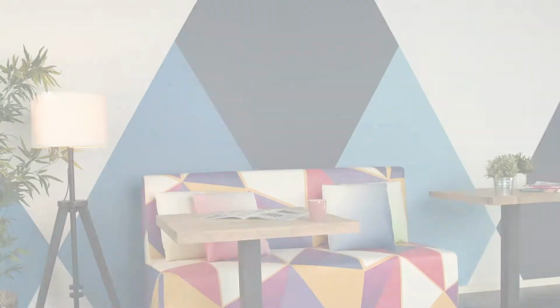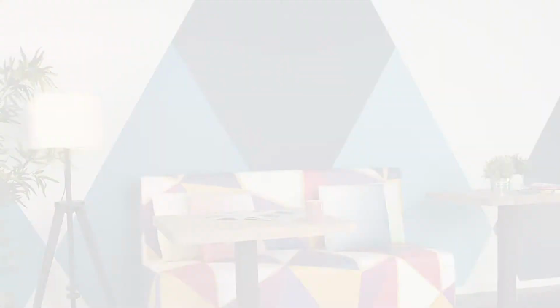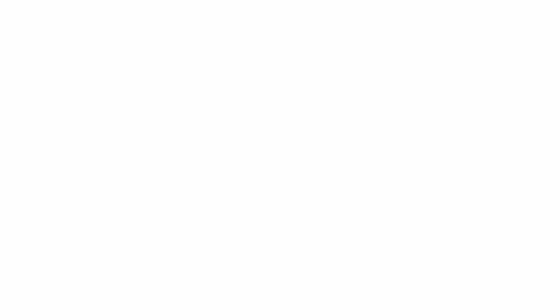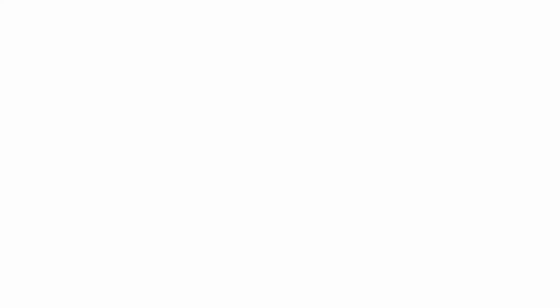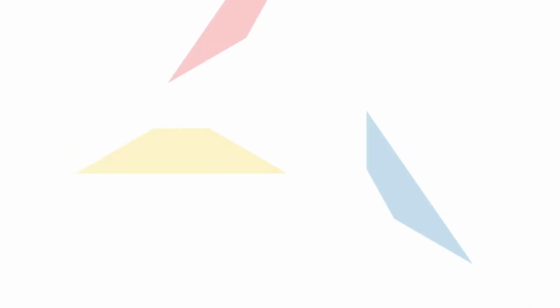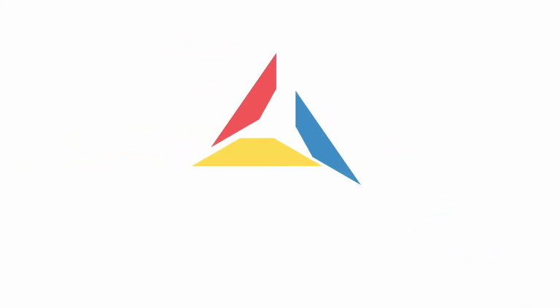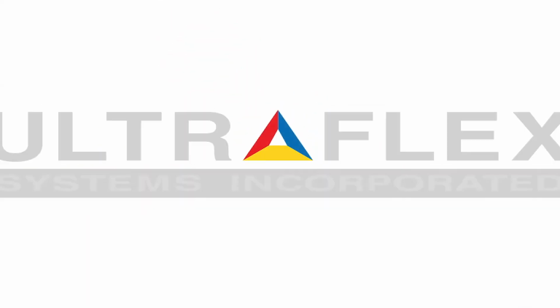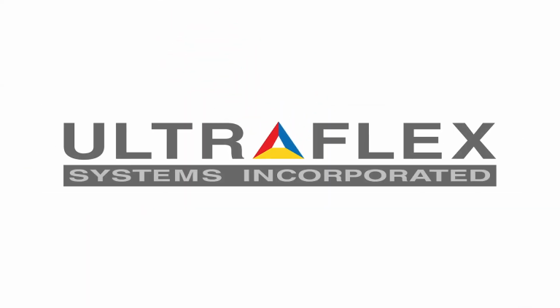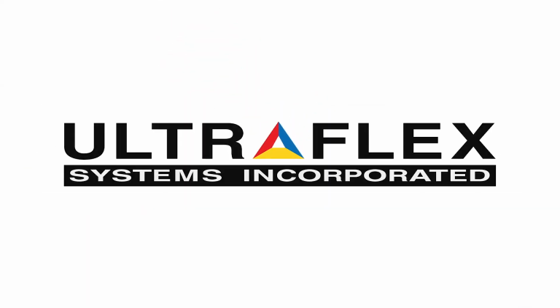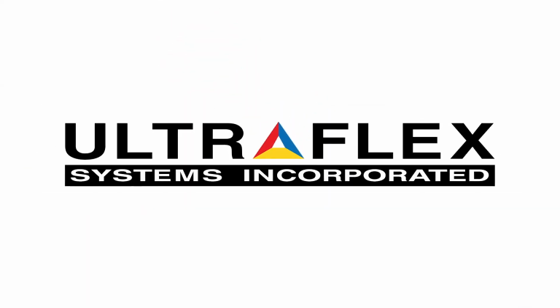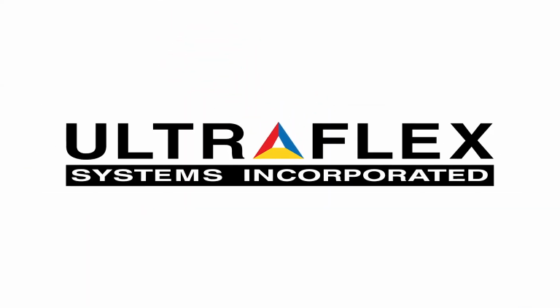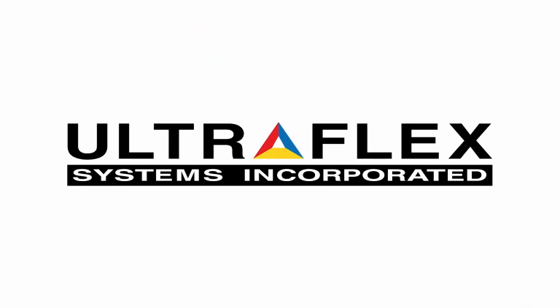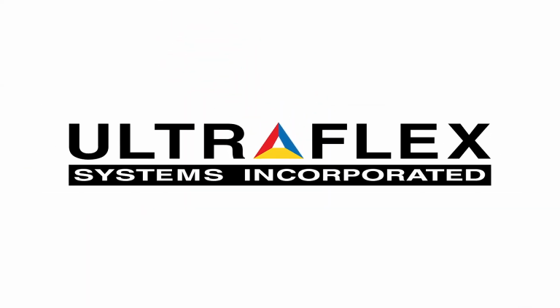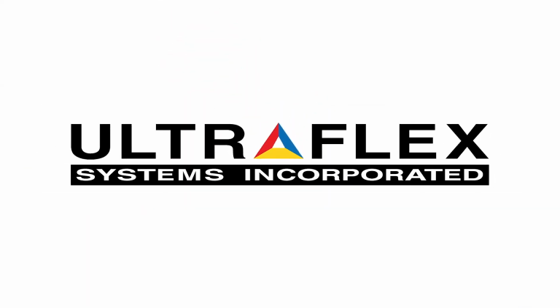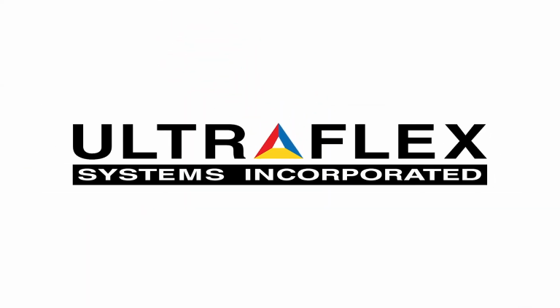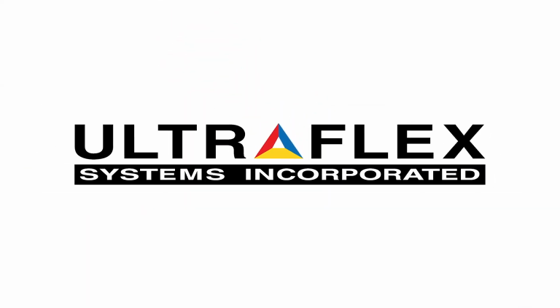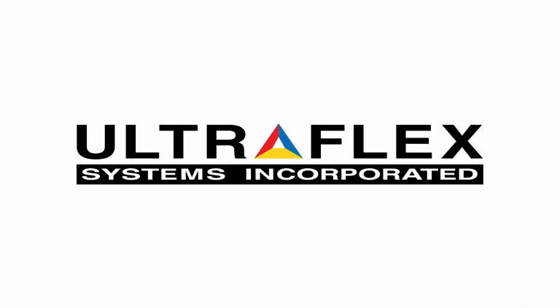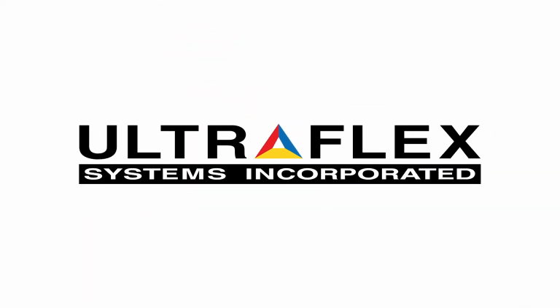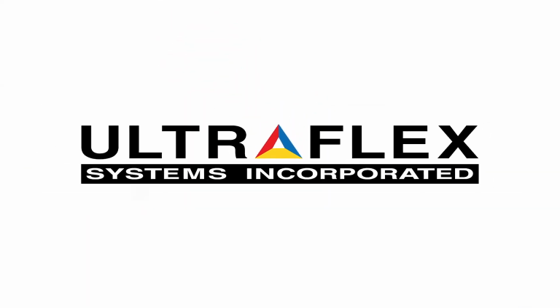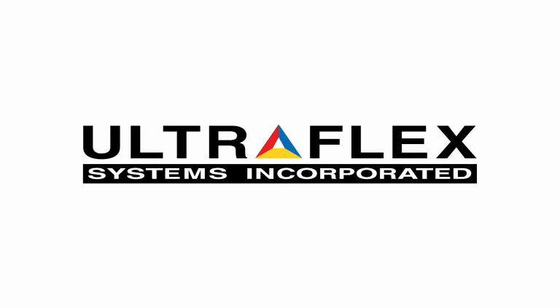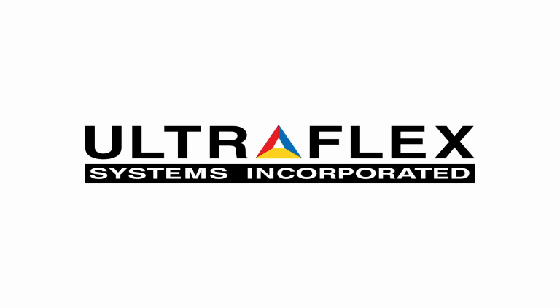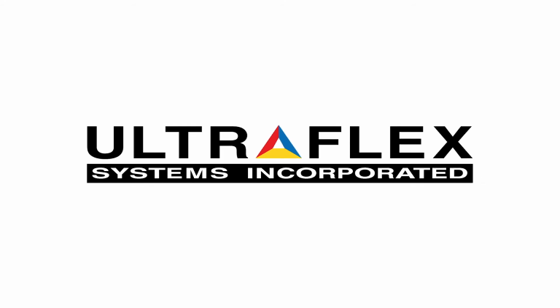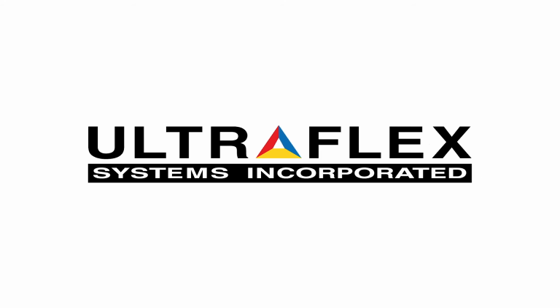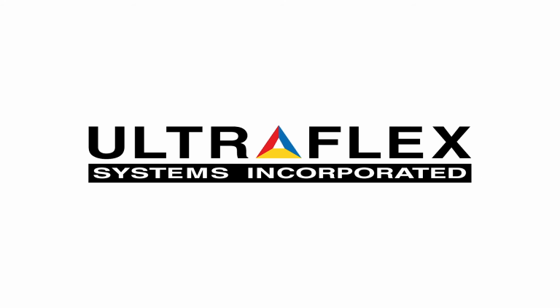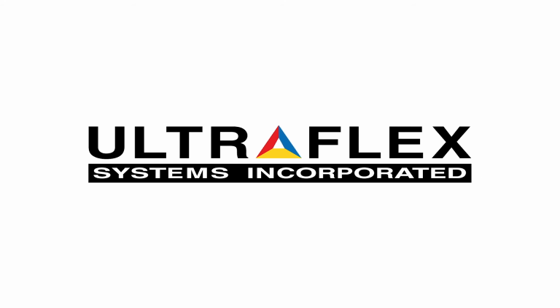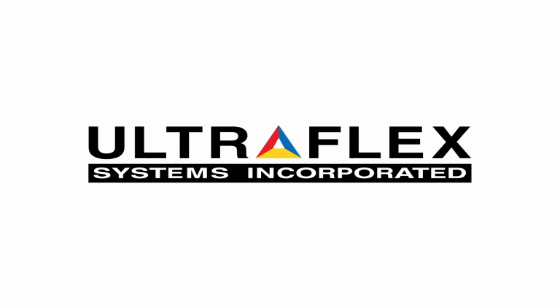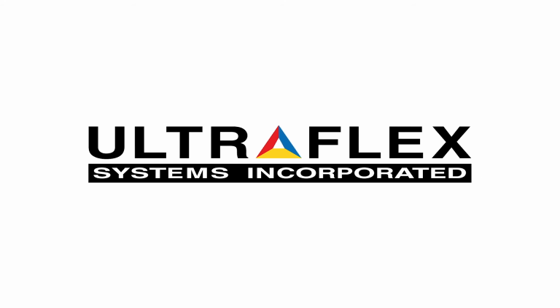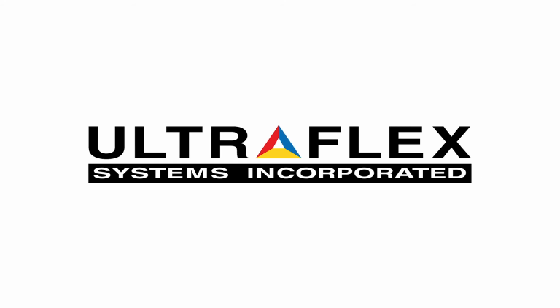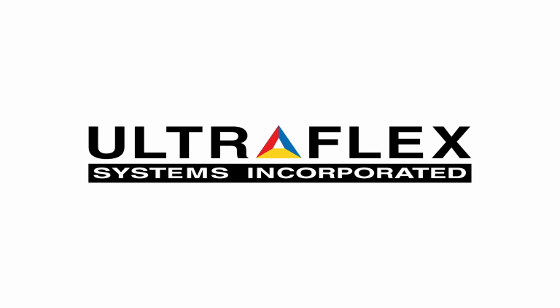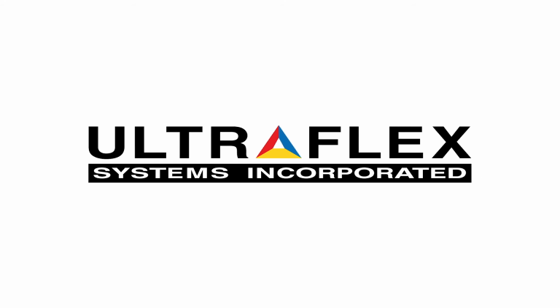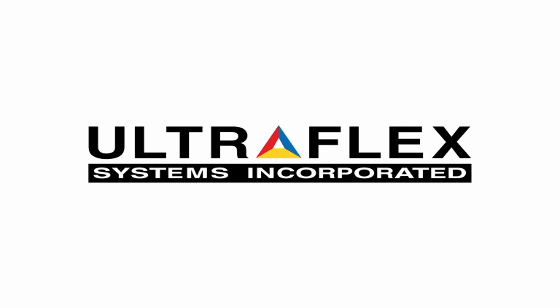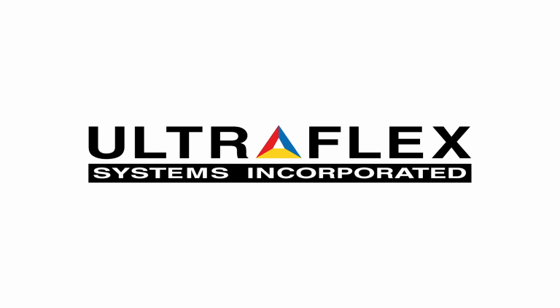So what are you waiting for? Contact your UltraFlex sales representative today for a product sample.